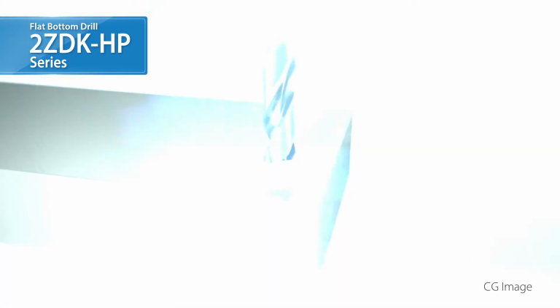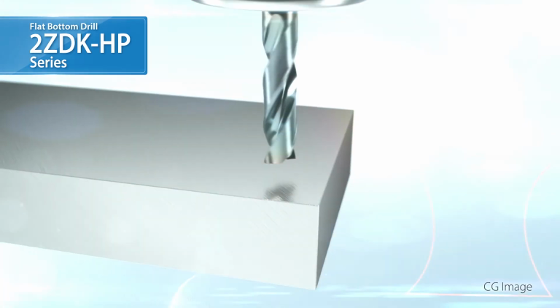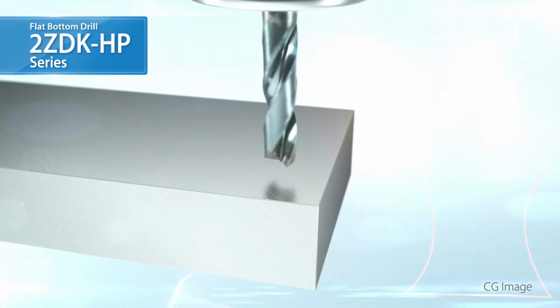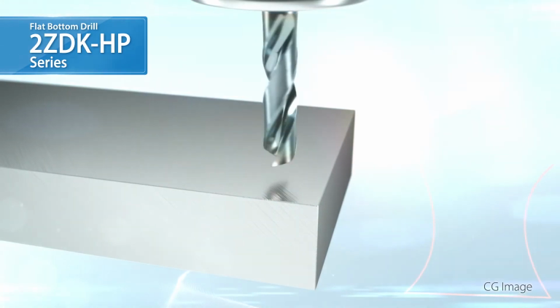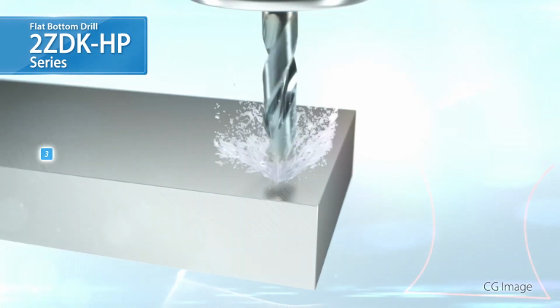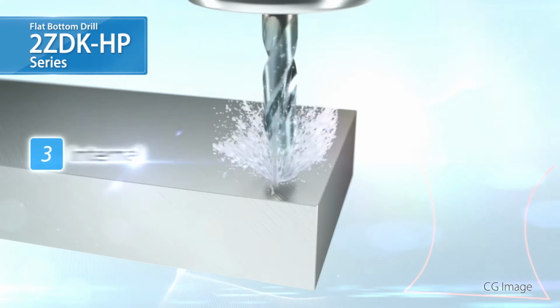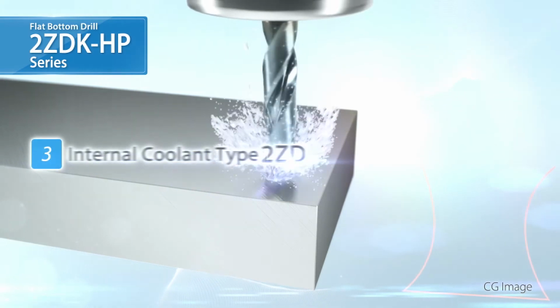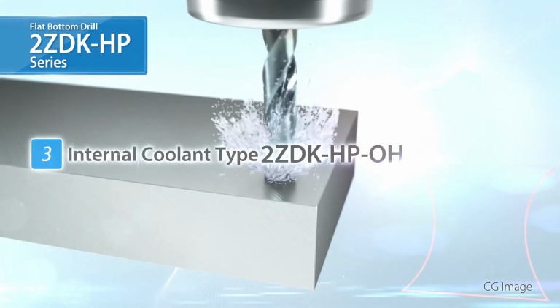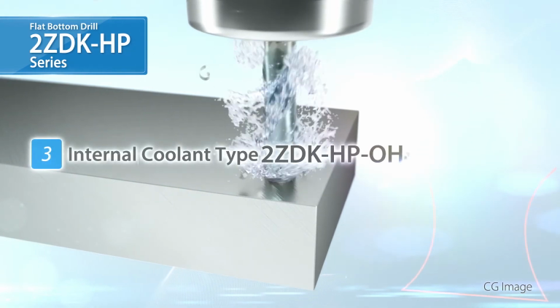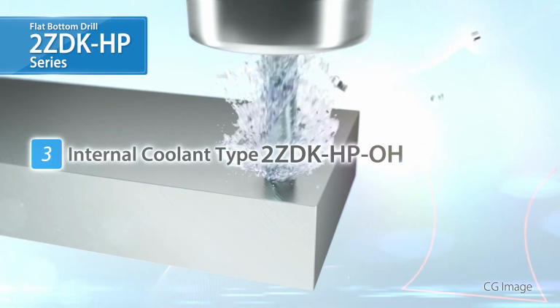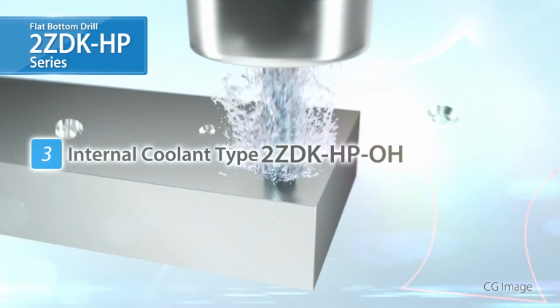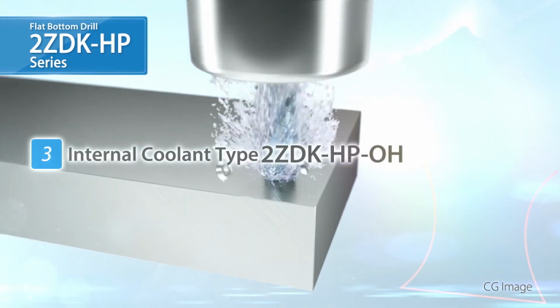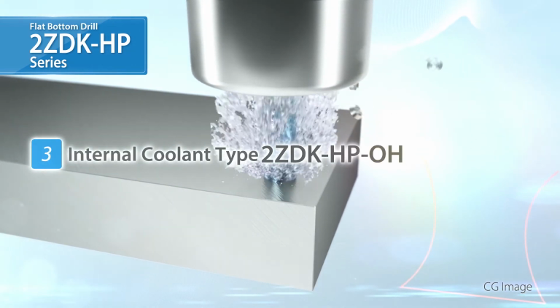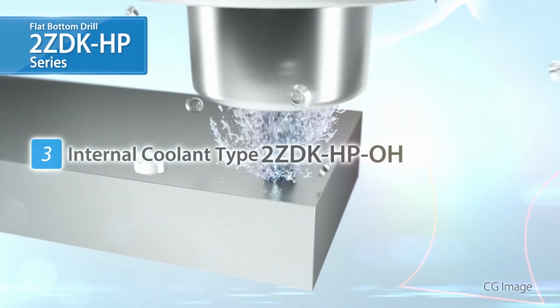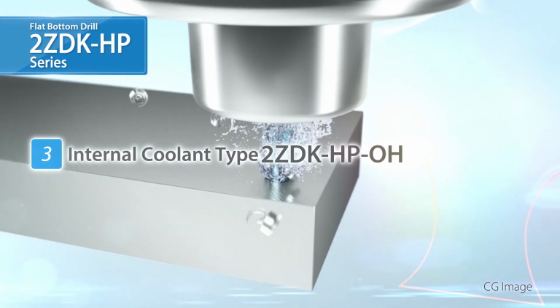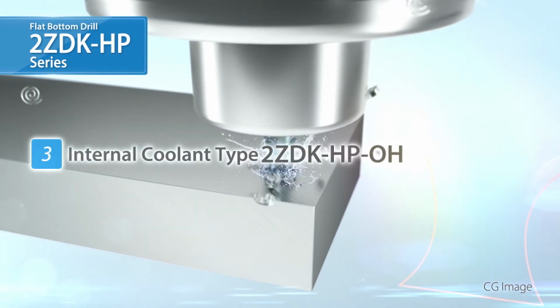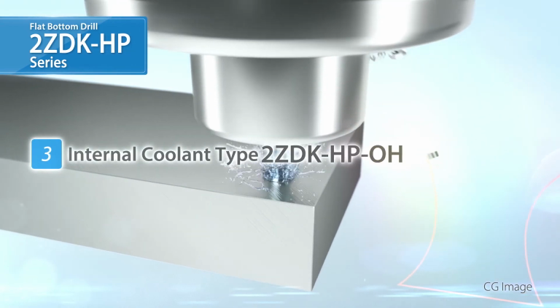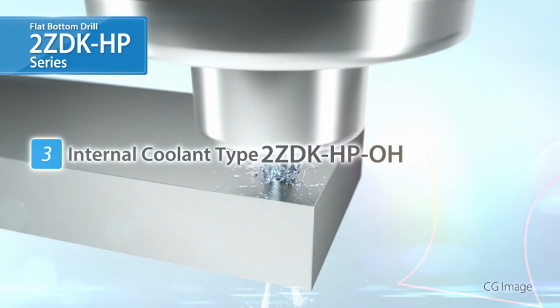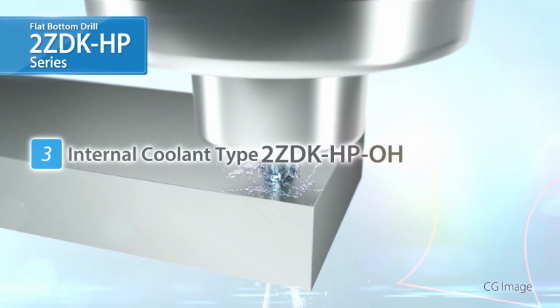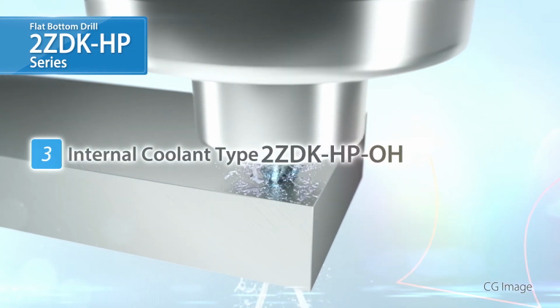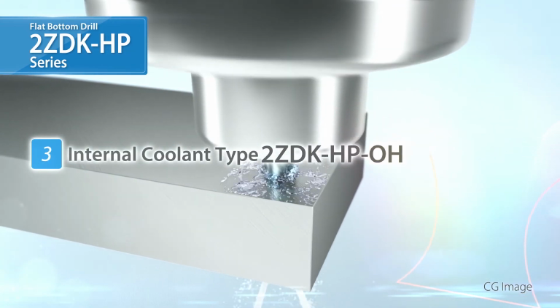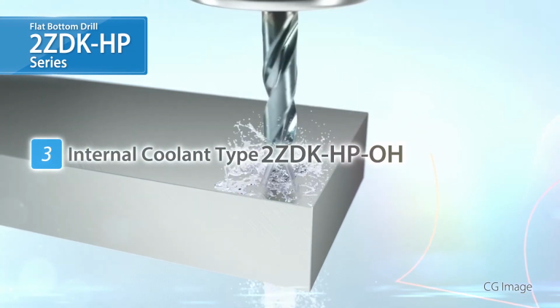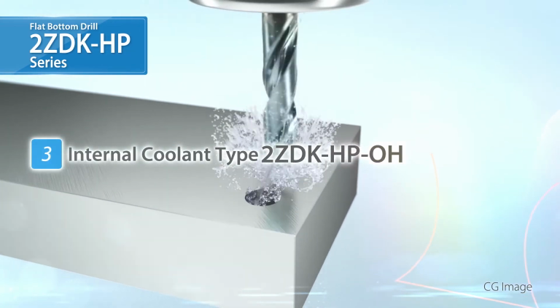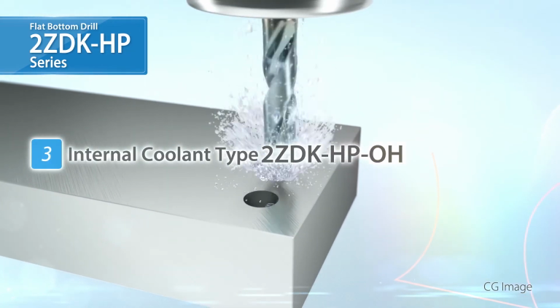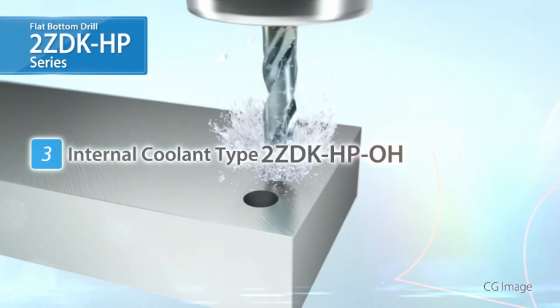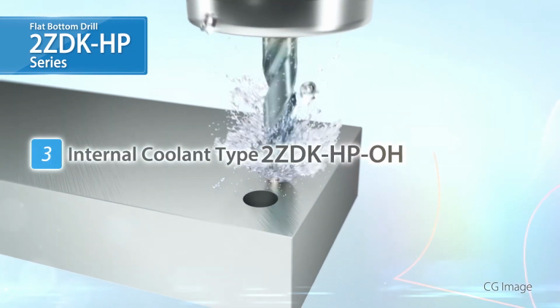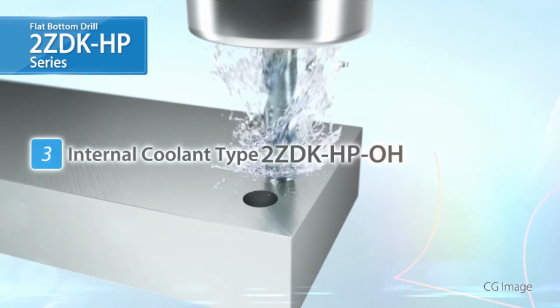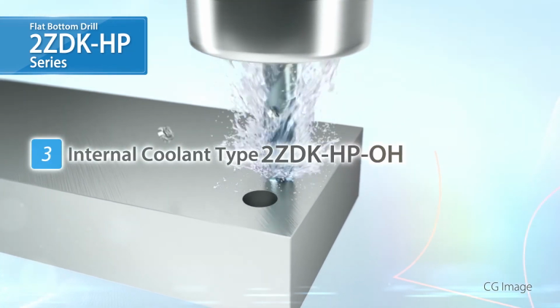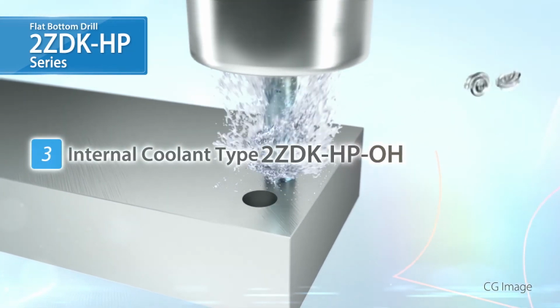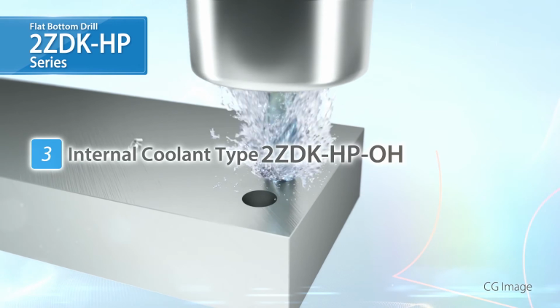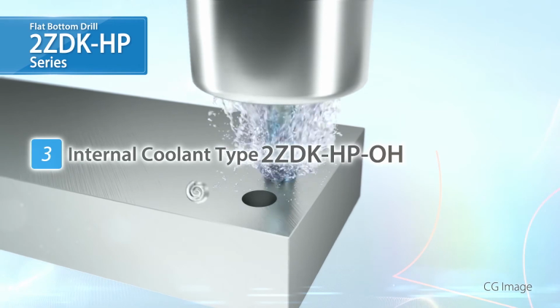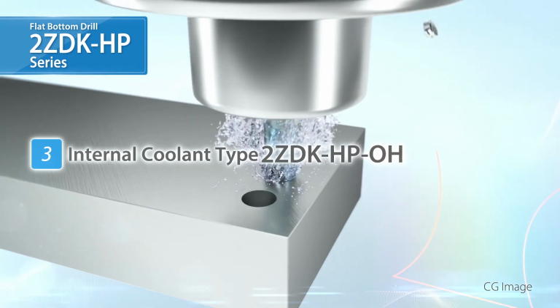Due to popular customer demand, we are releasing a new style with coolant through holes for stainless steel machining.